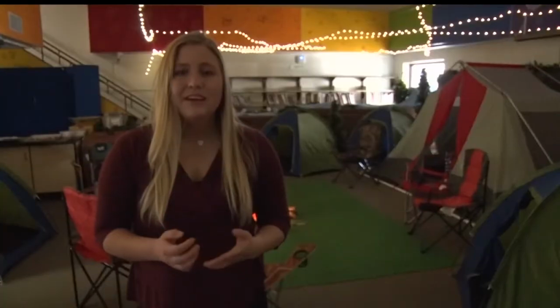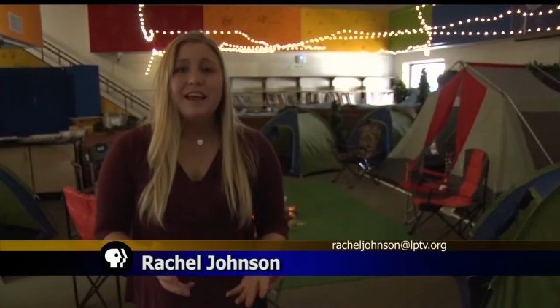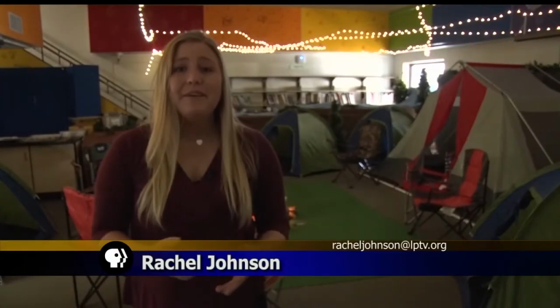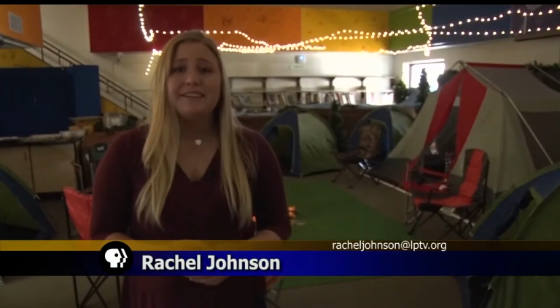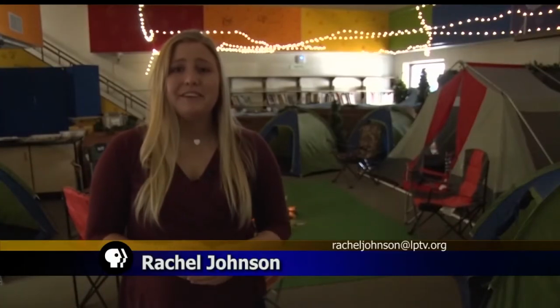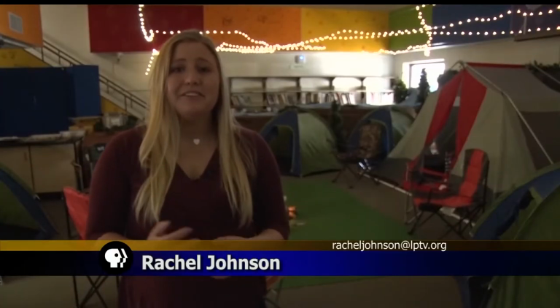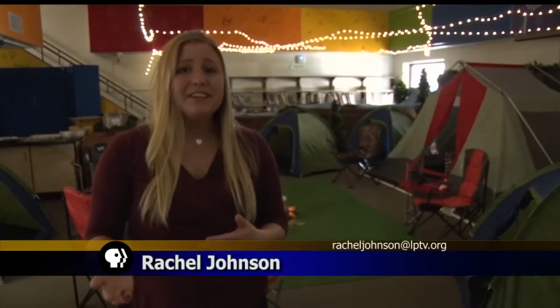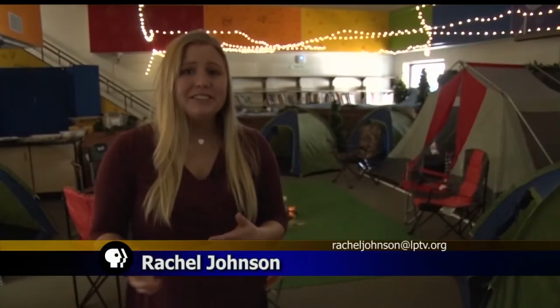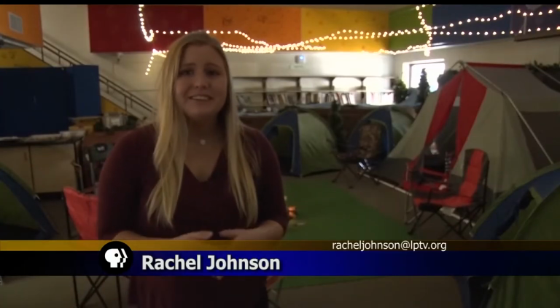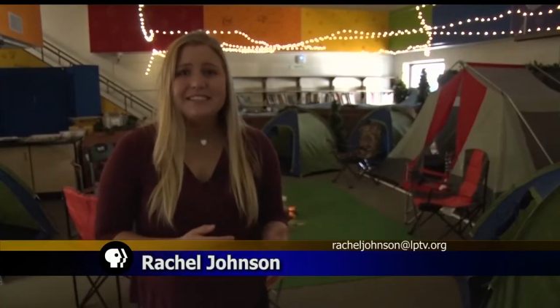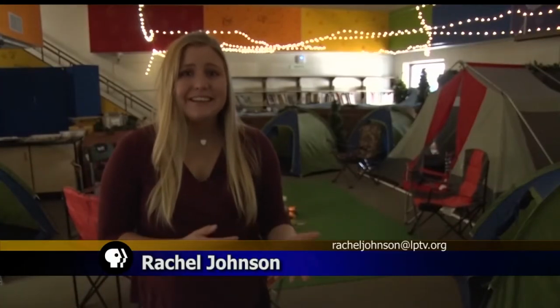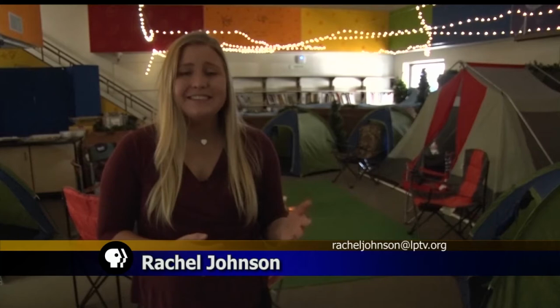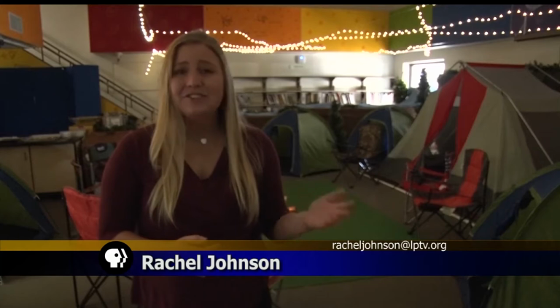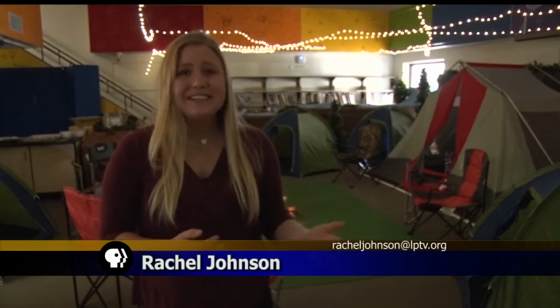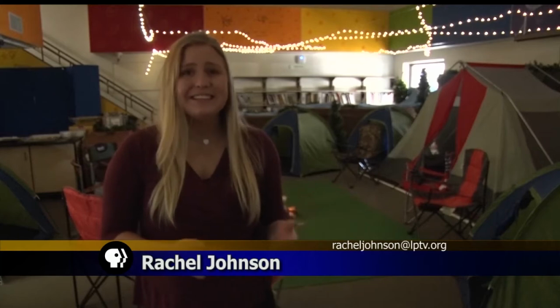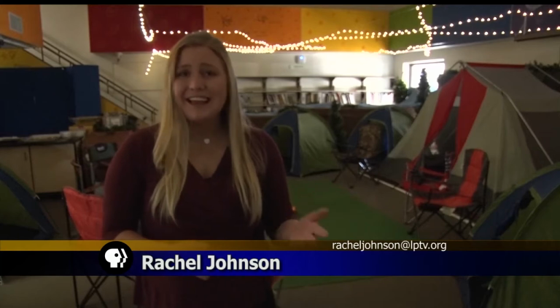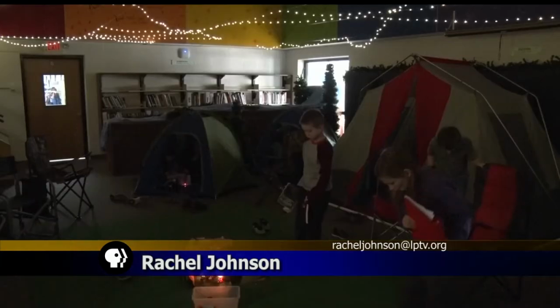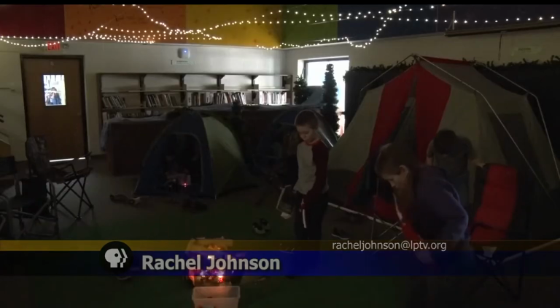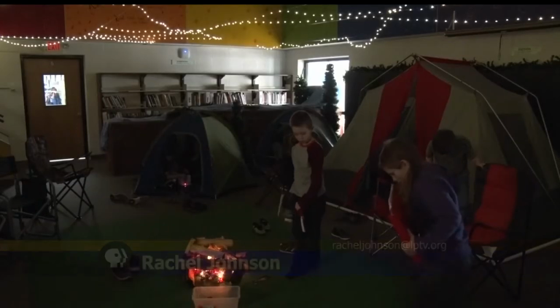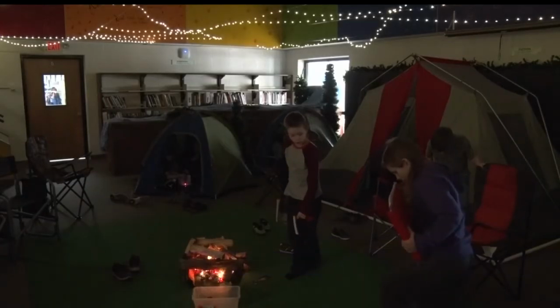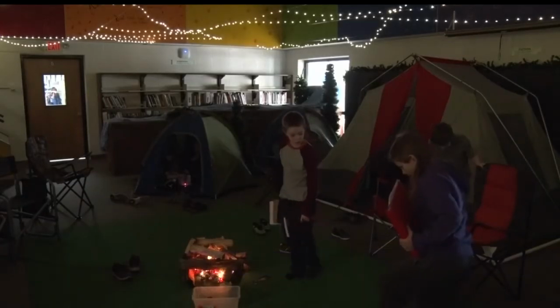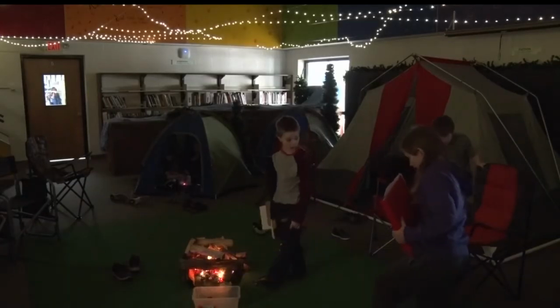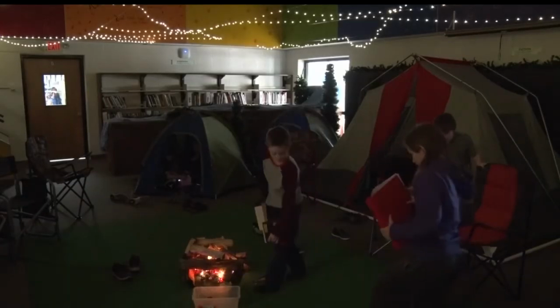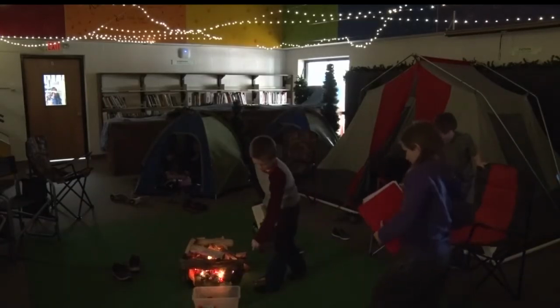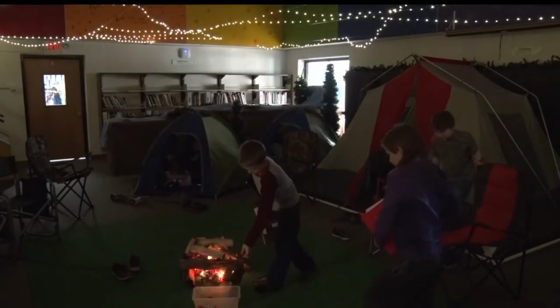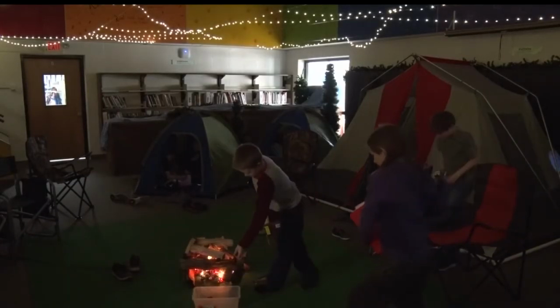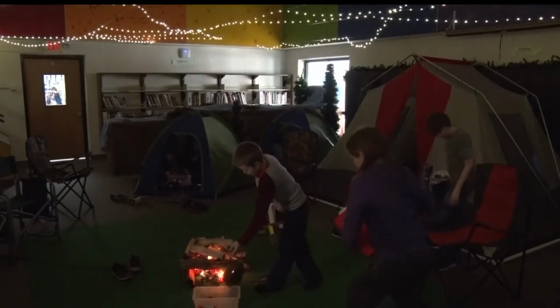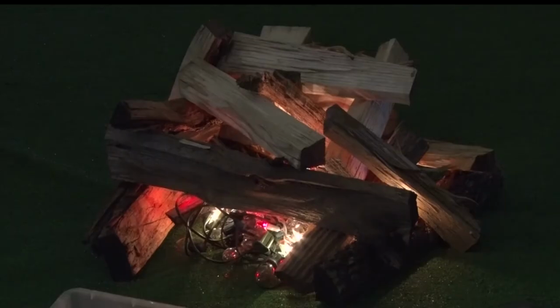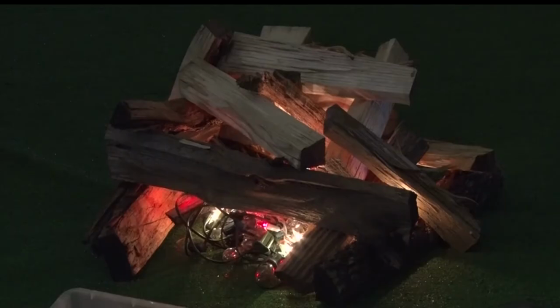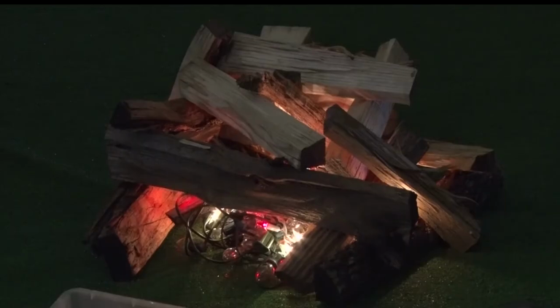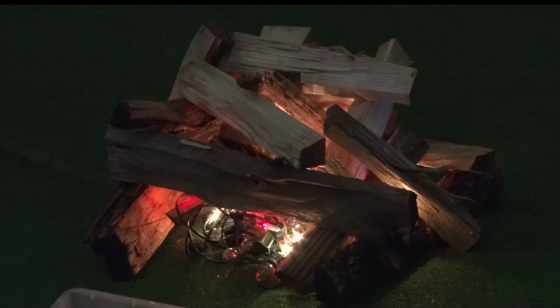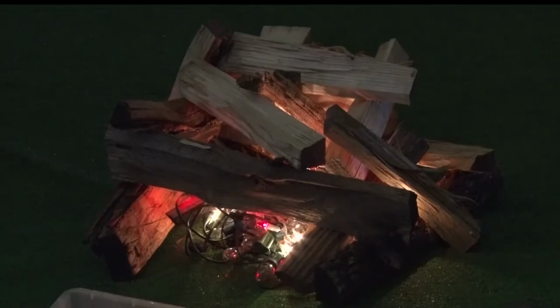The library is filled with nature sounds, tents, trees, a campfire, and stars, as if we were outside on a summer night.